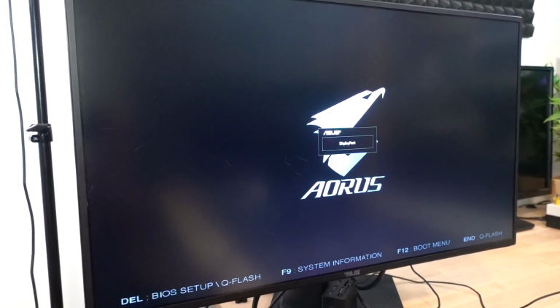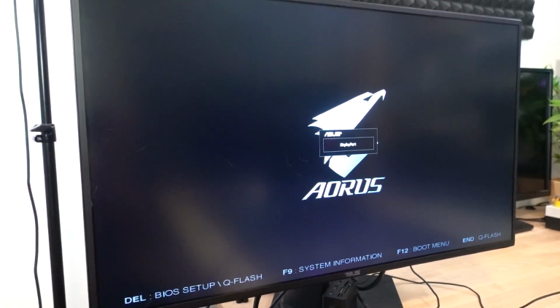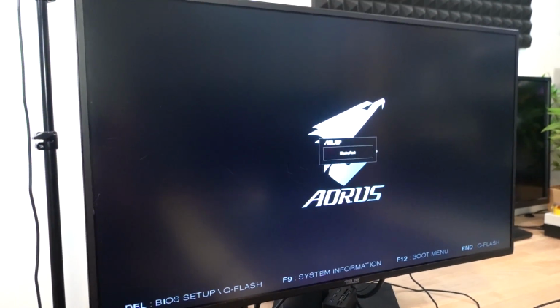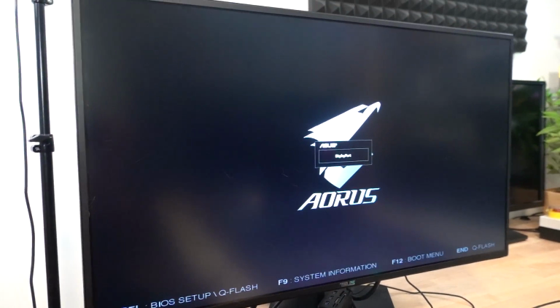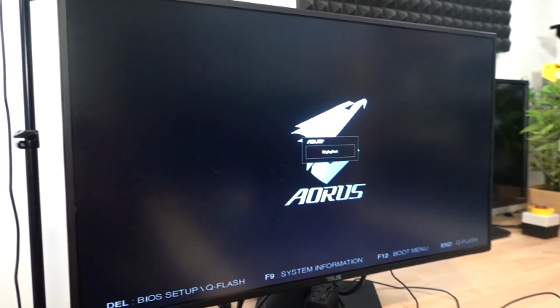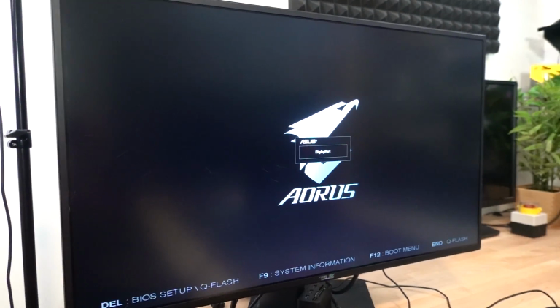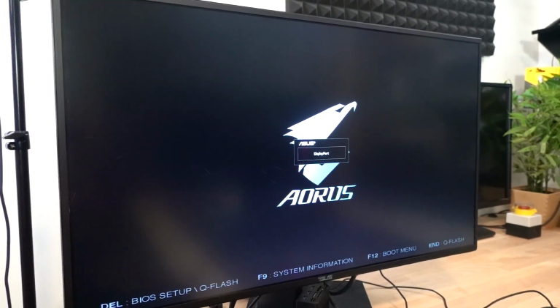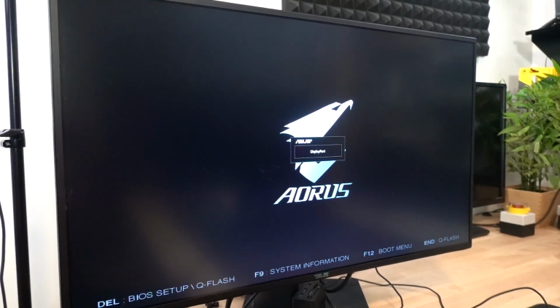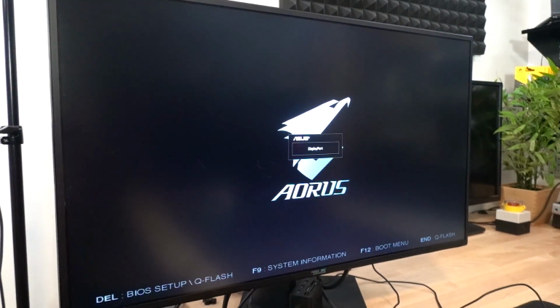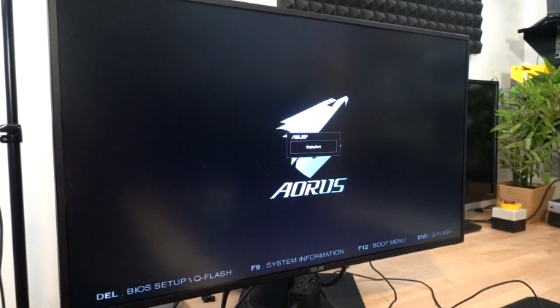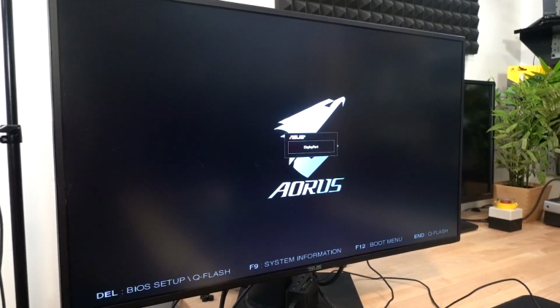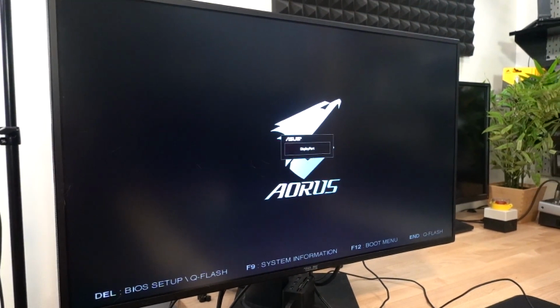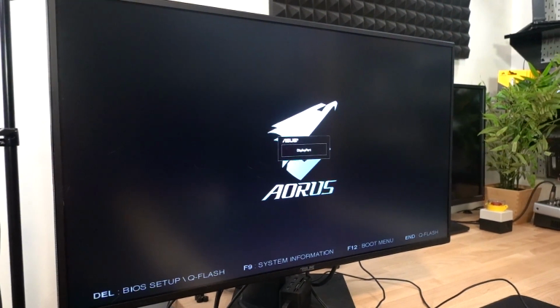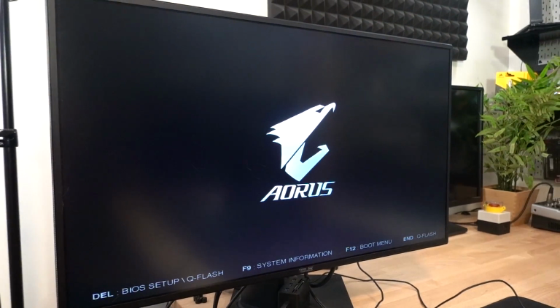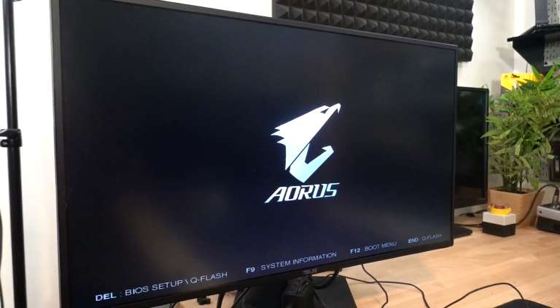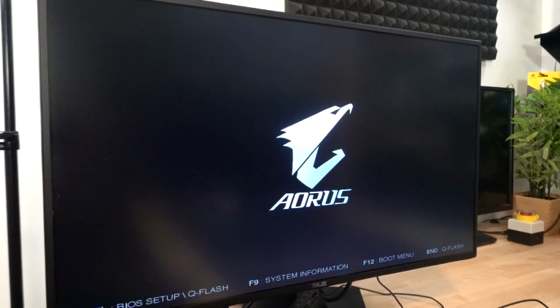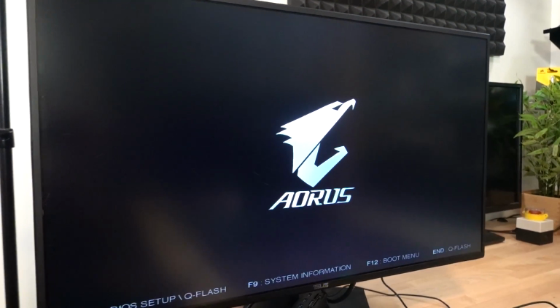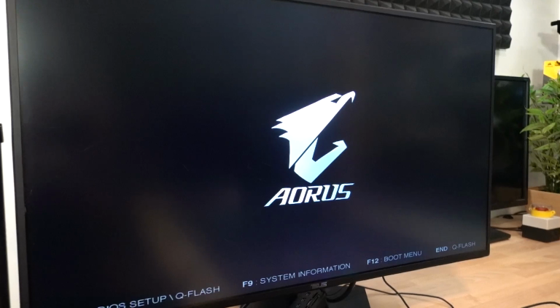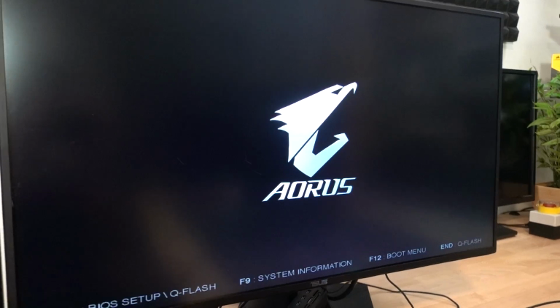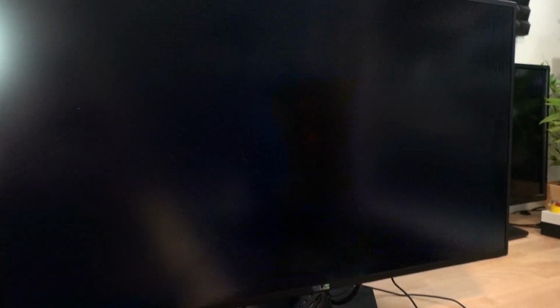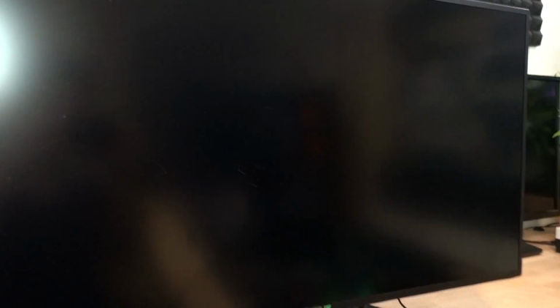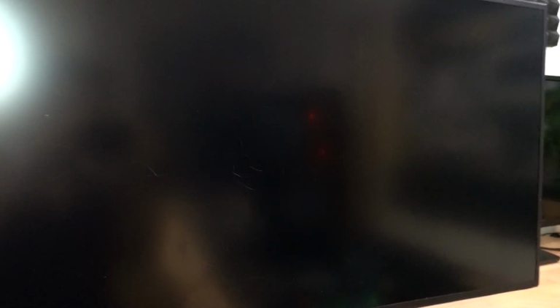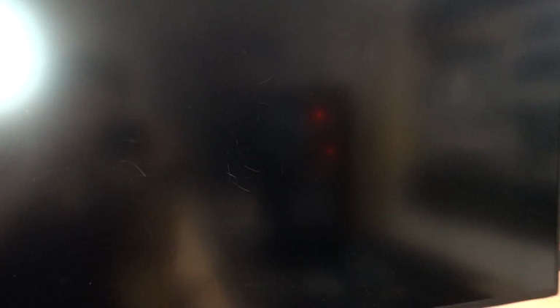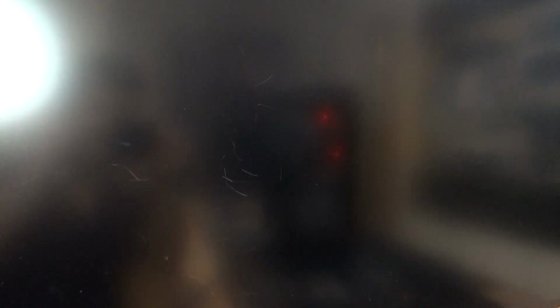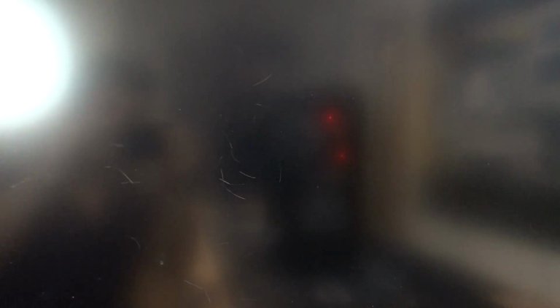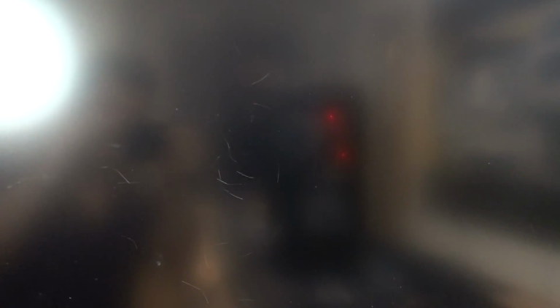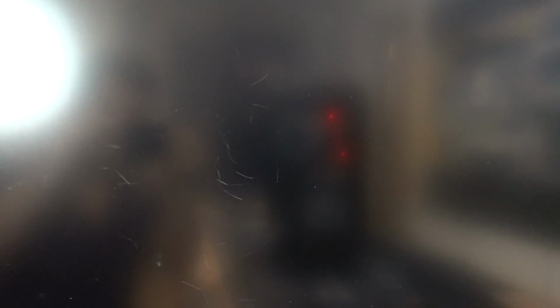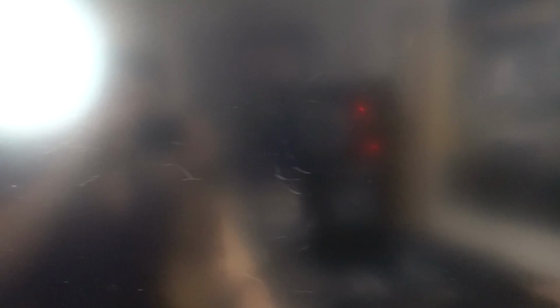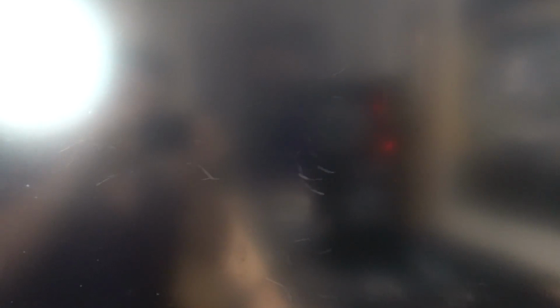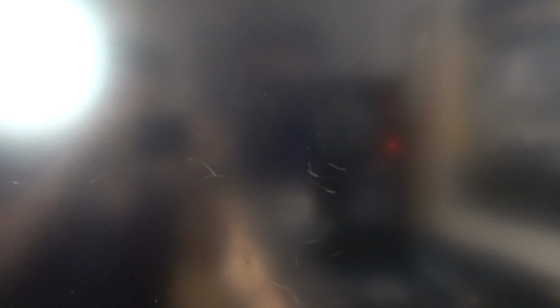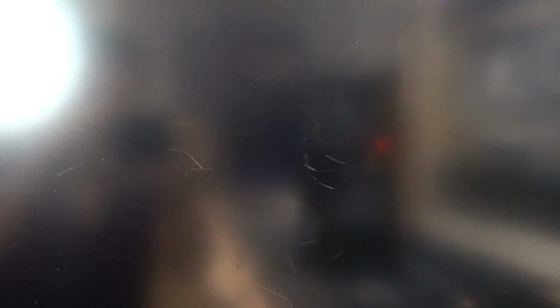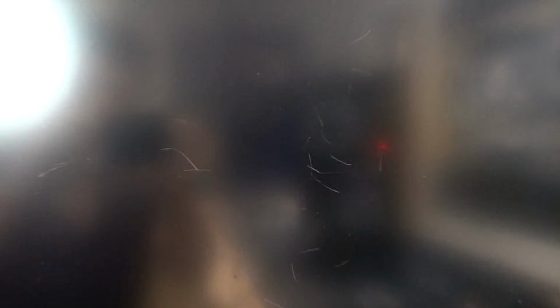There we go. Beautiful. It's looking like we're going to boot into Windows at this point. And there's cat hair everywhere.